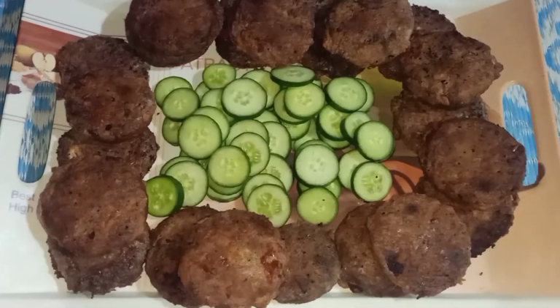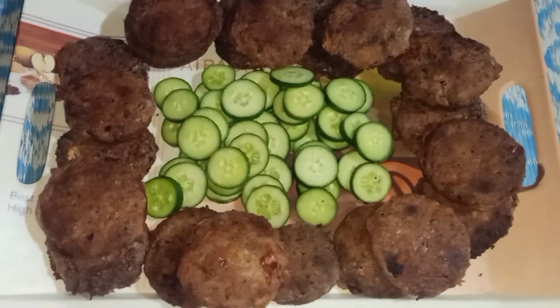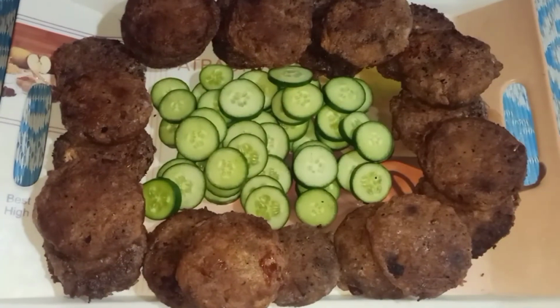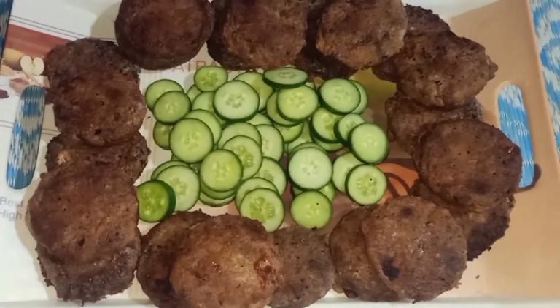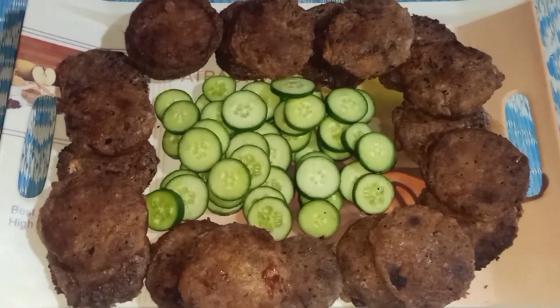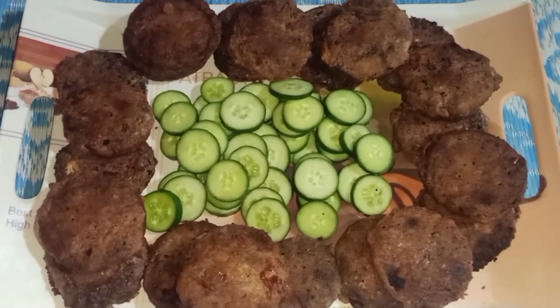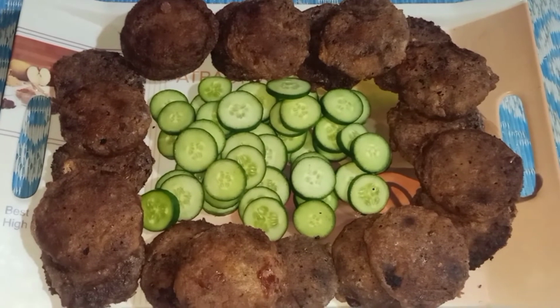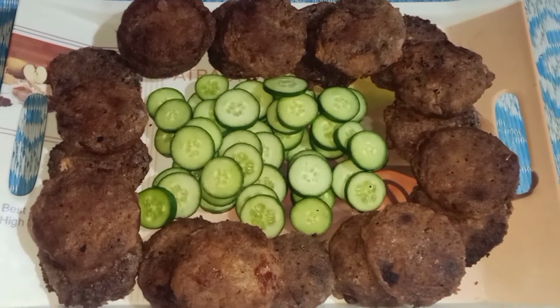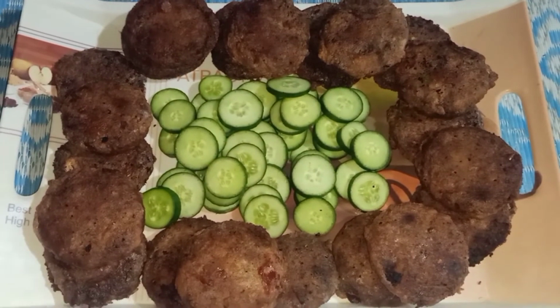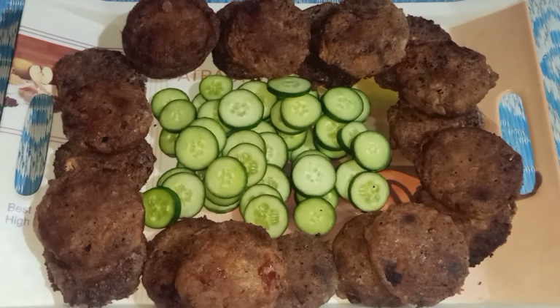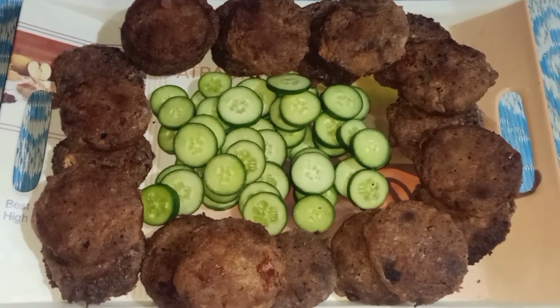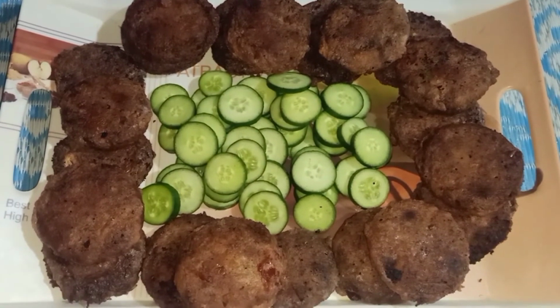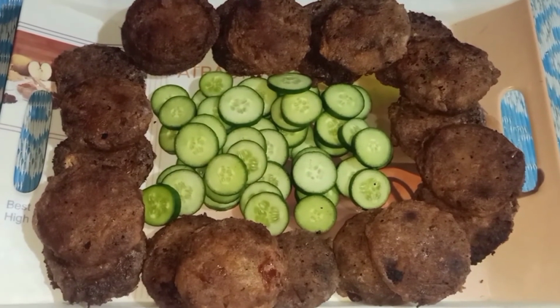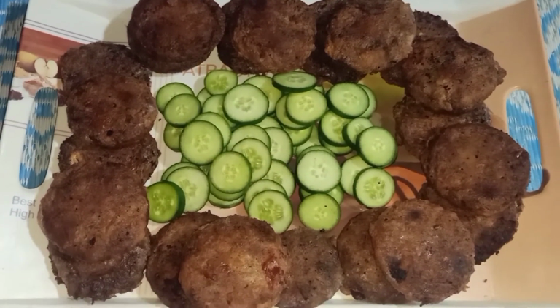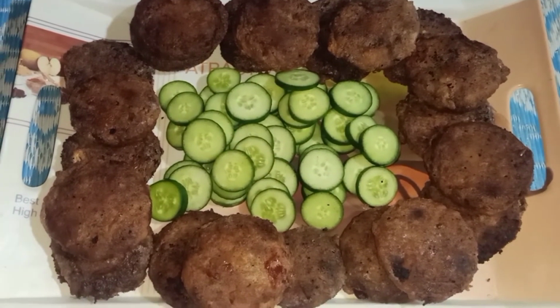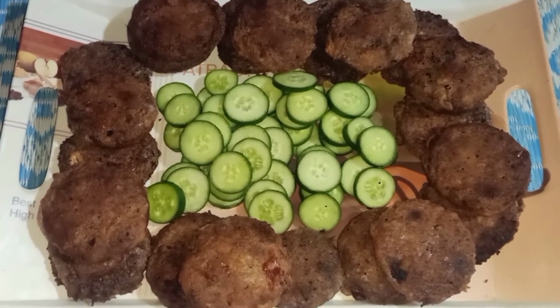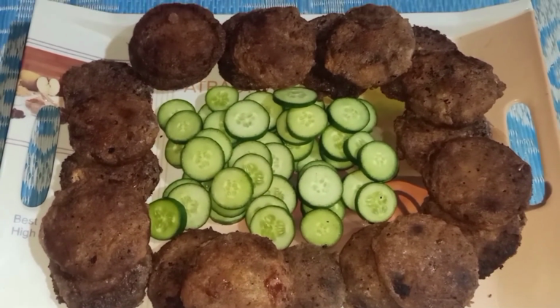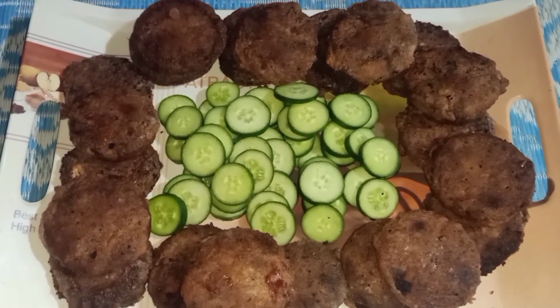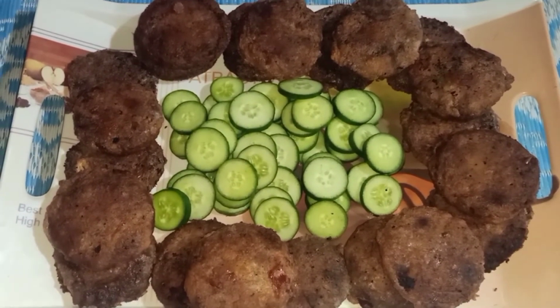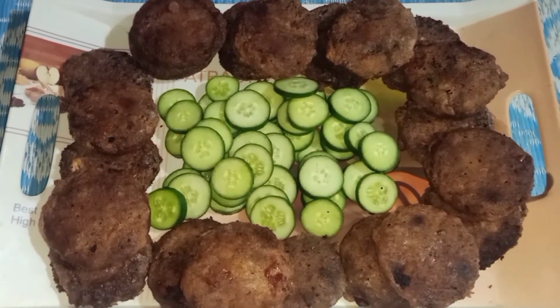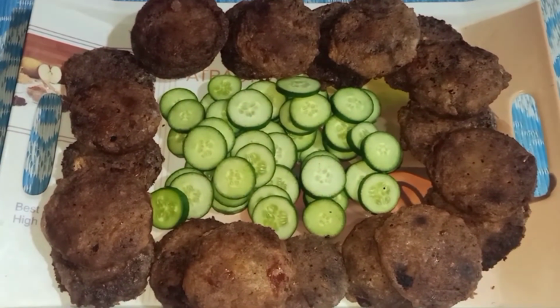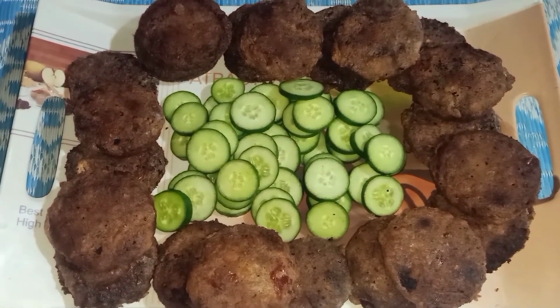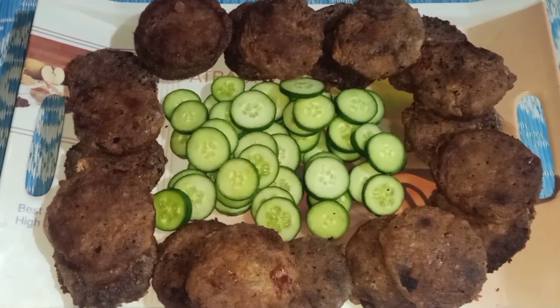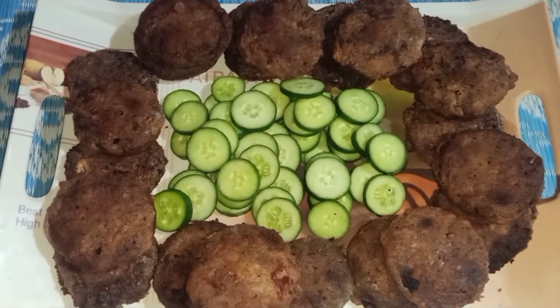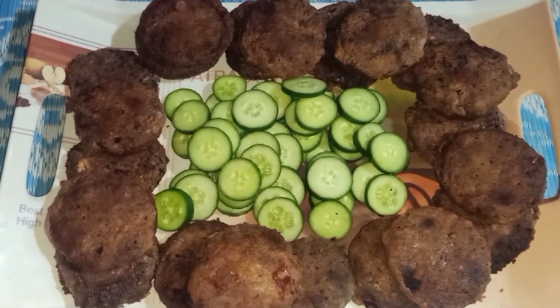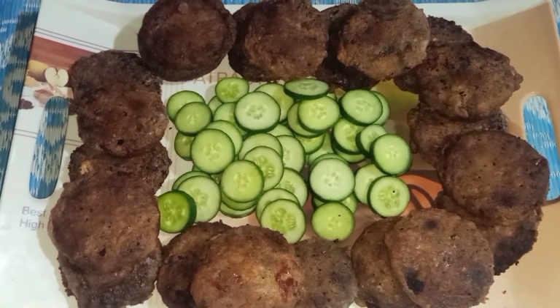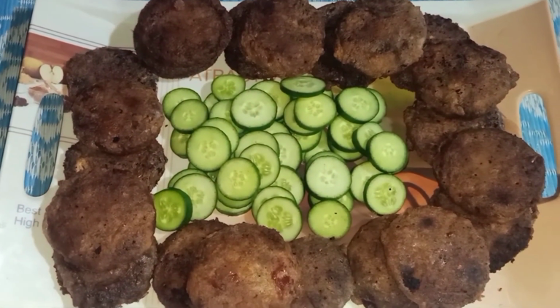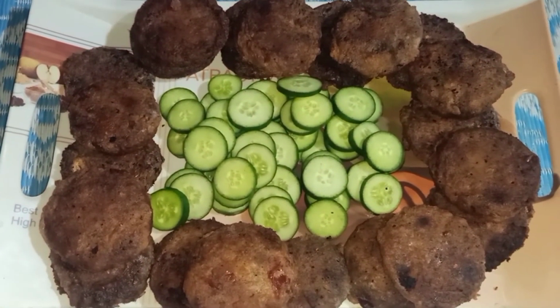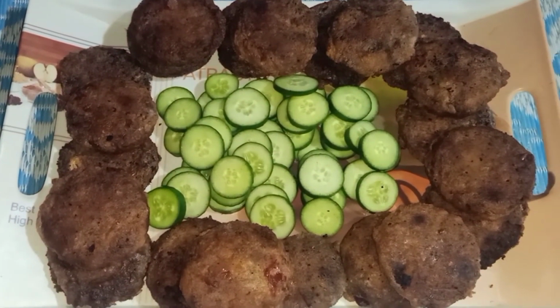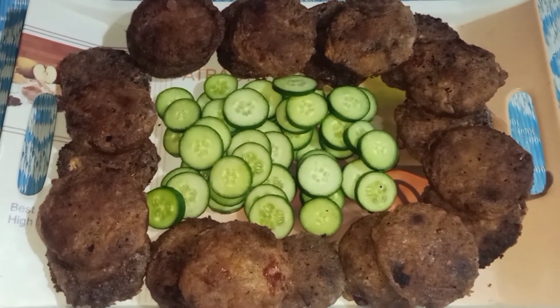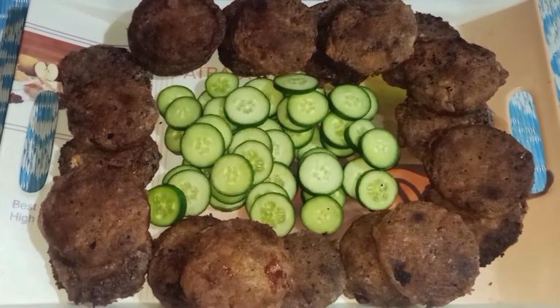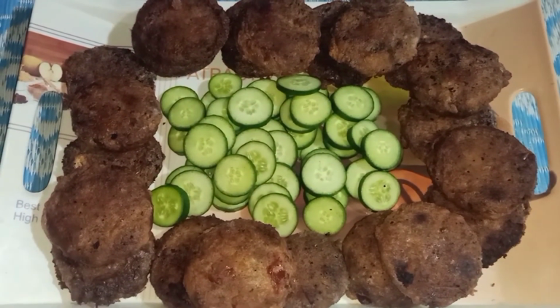We didn't add an end coating. We dip it in the oil. Simple and easy way.